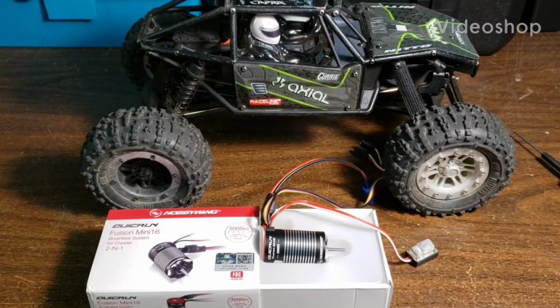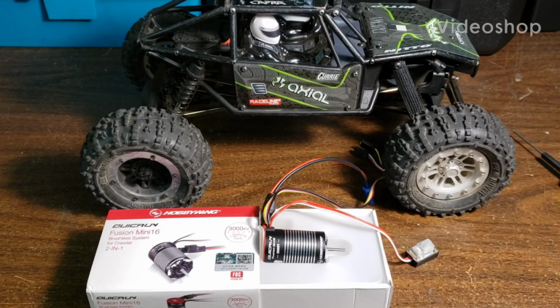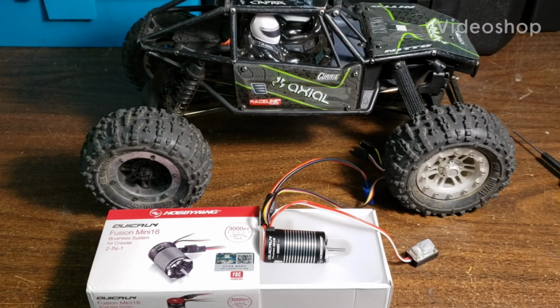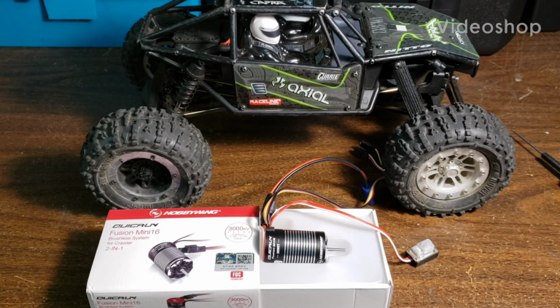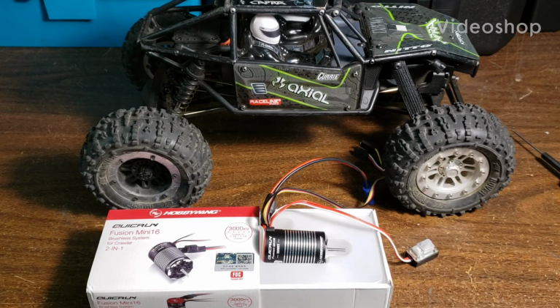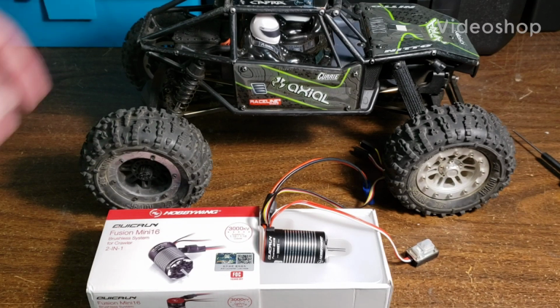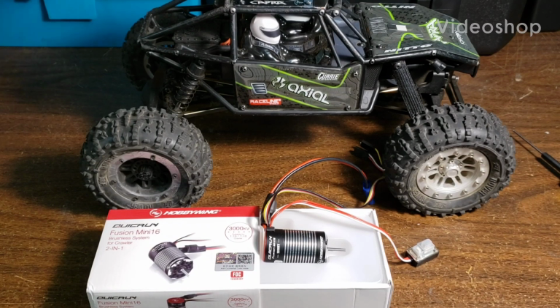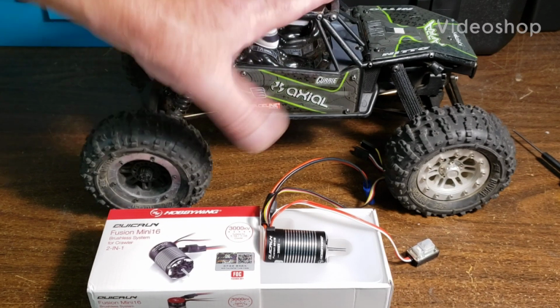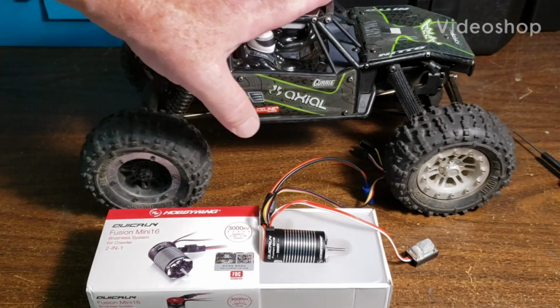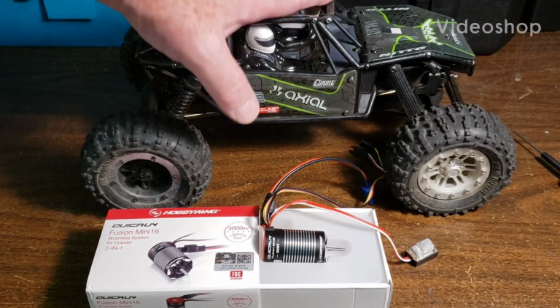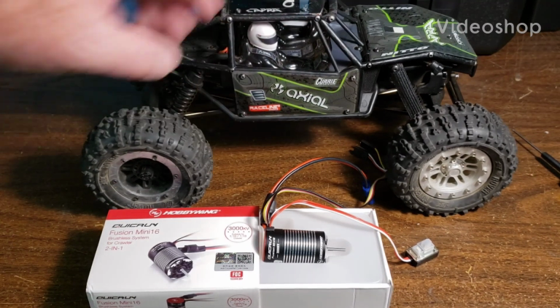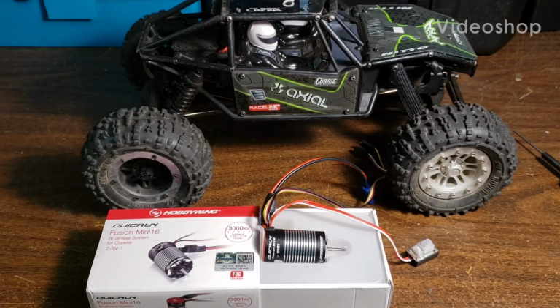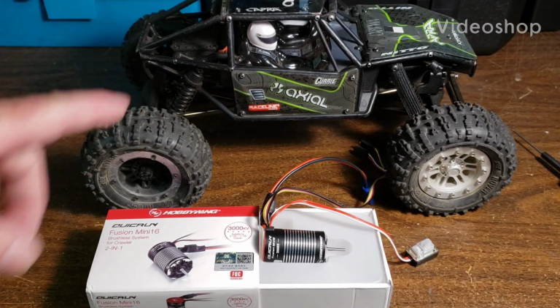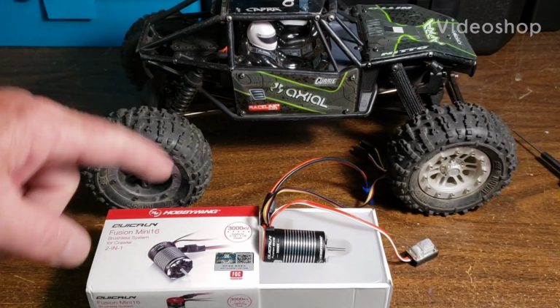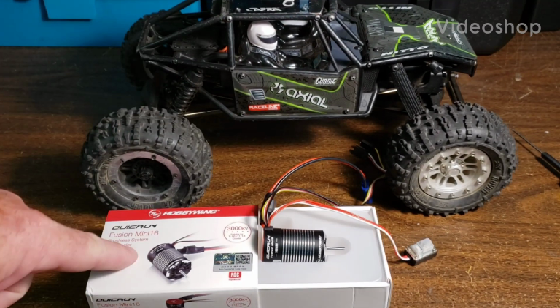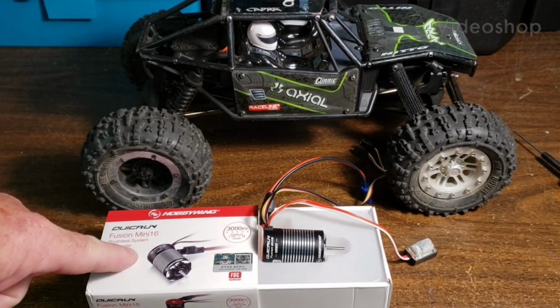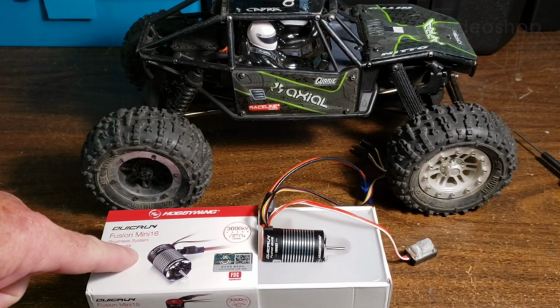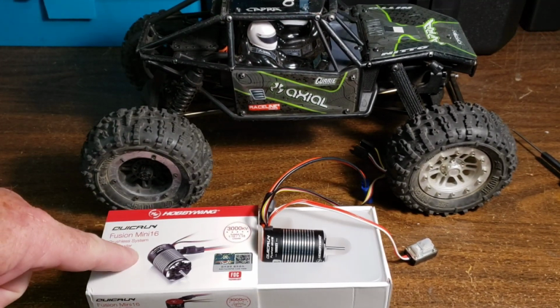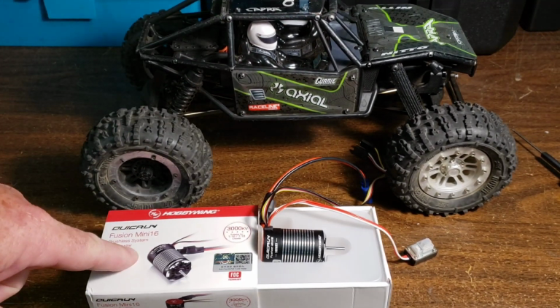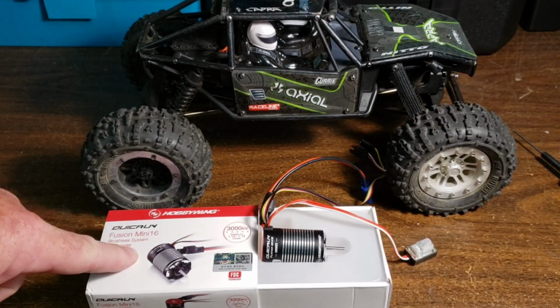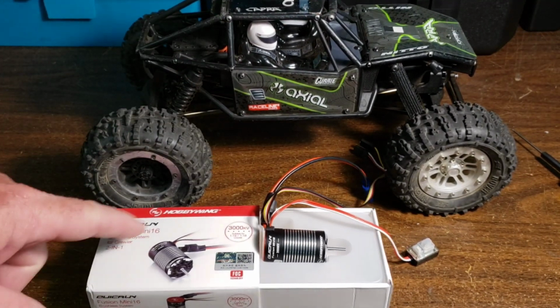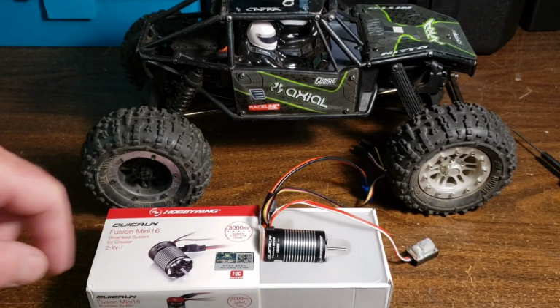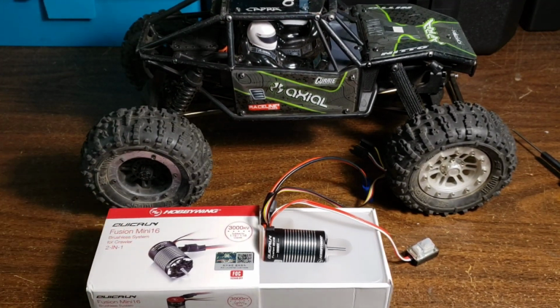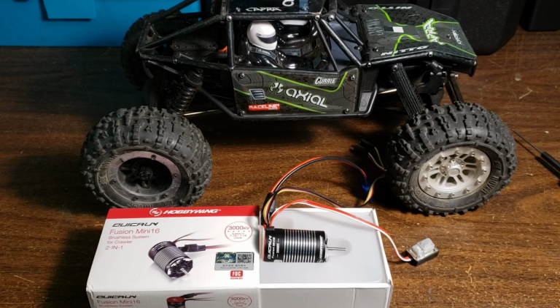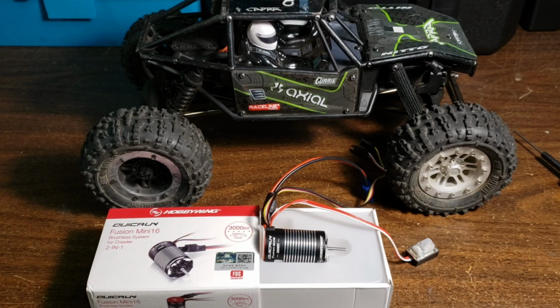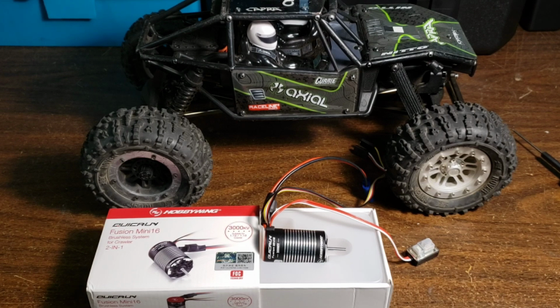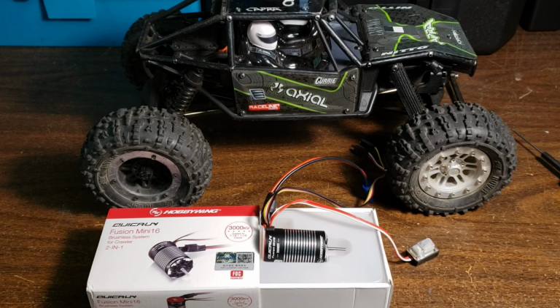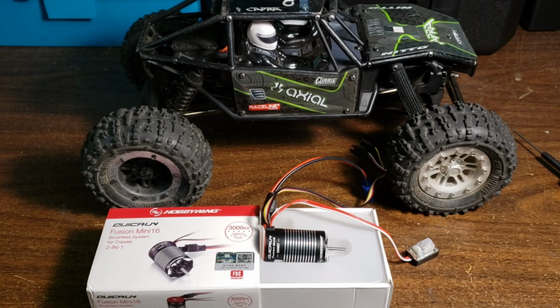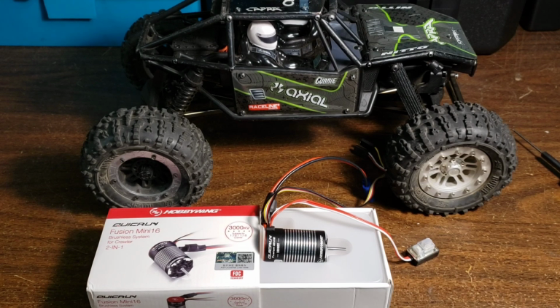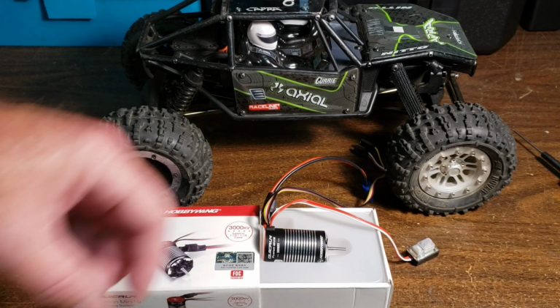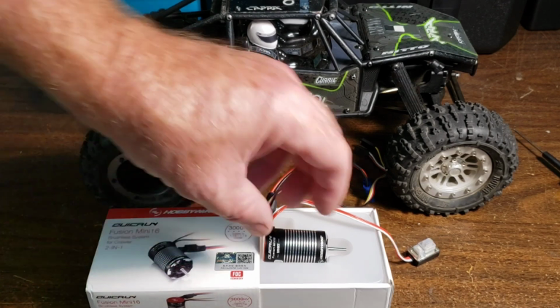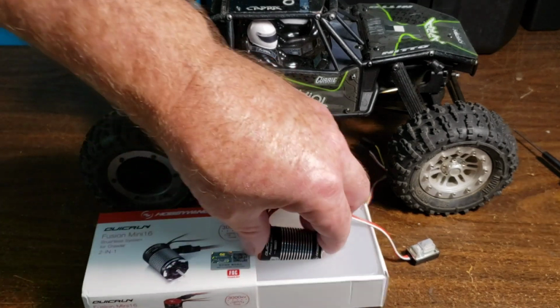Welcome back to the channel. This is my 1/18 Capra. I bought a mini 16 fusion motor for it. Here's the unboxing video.